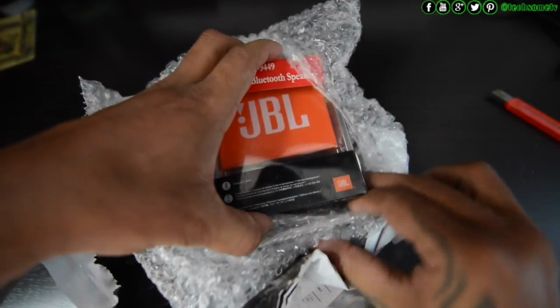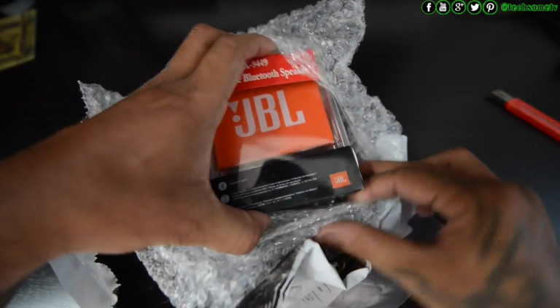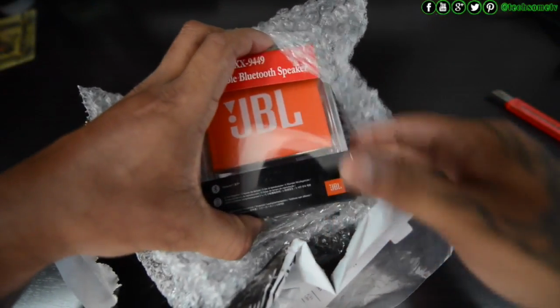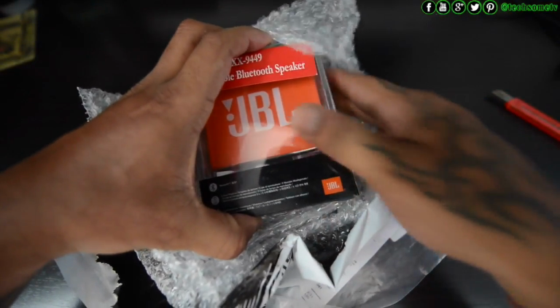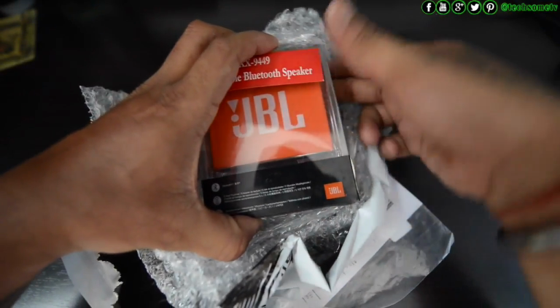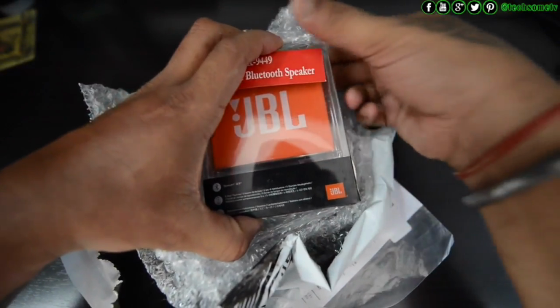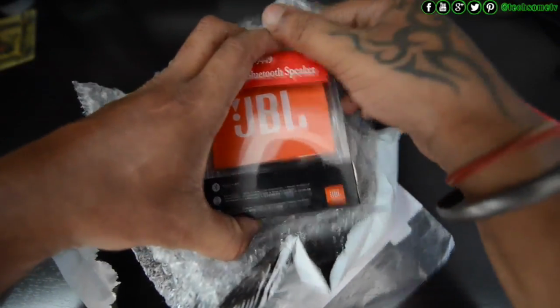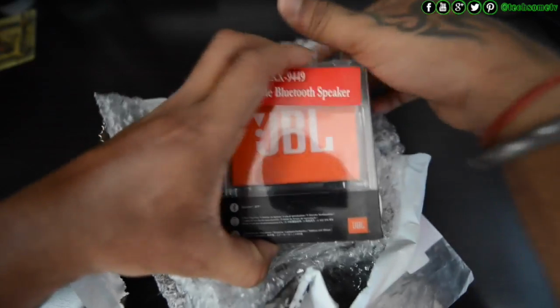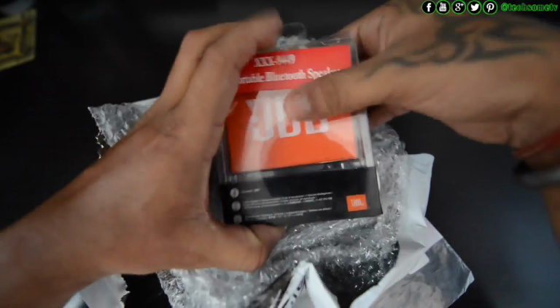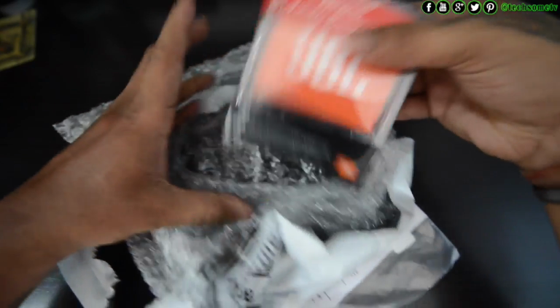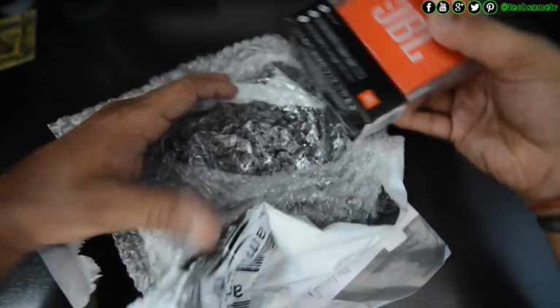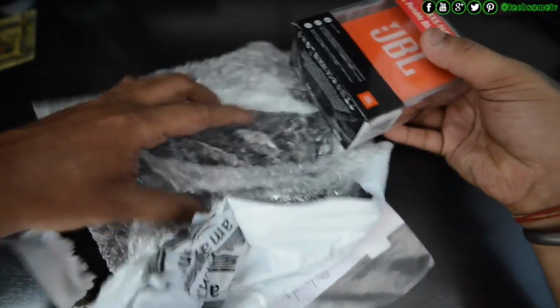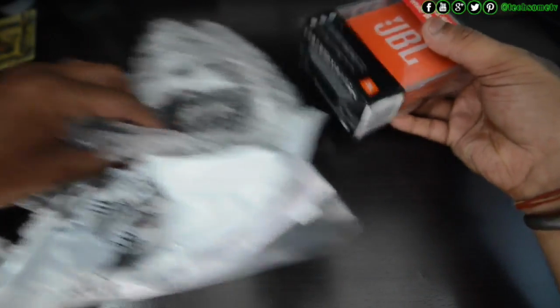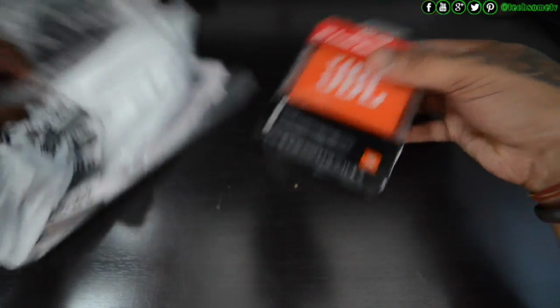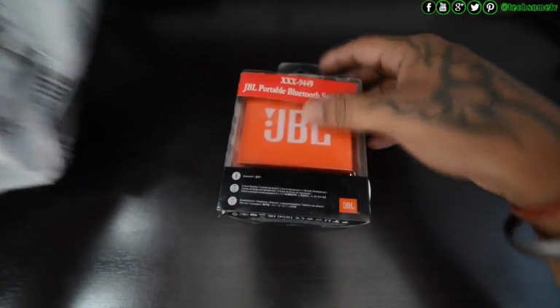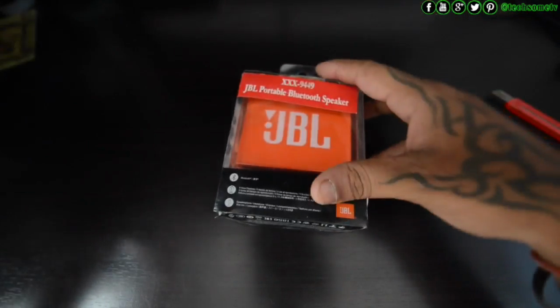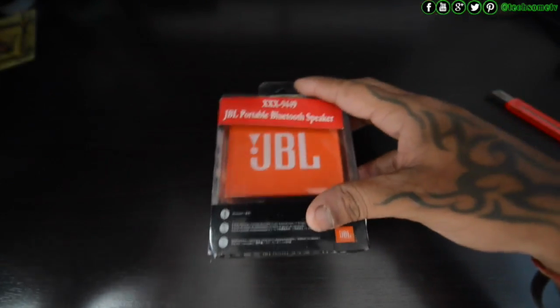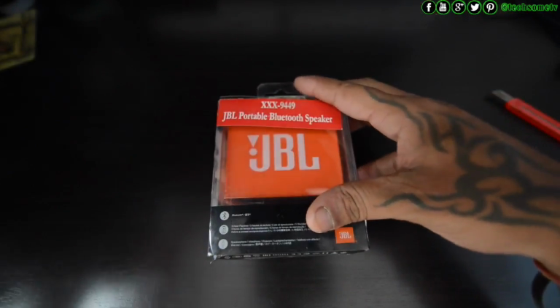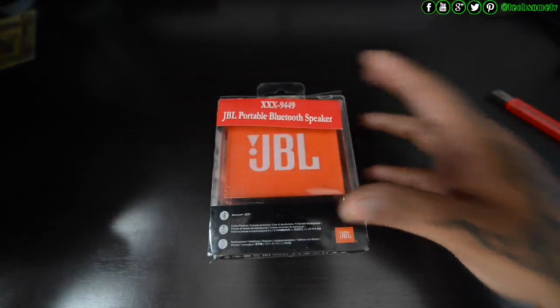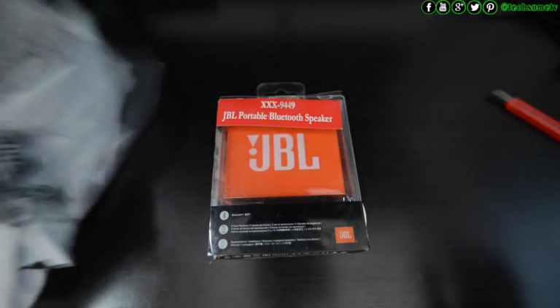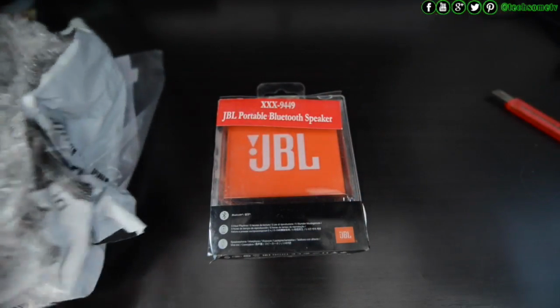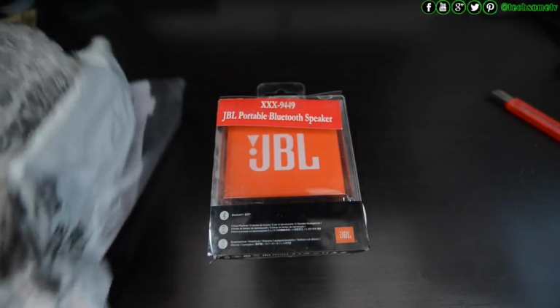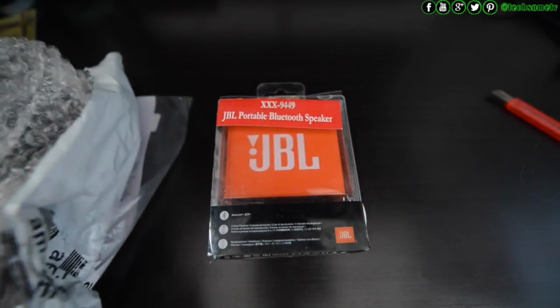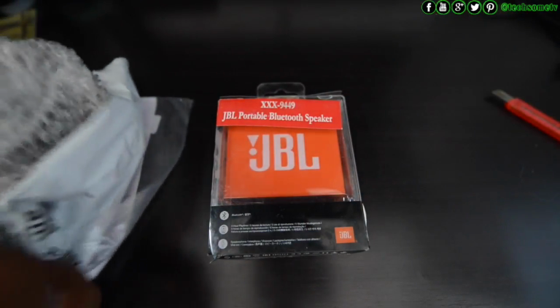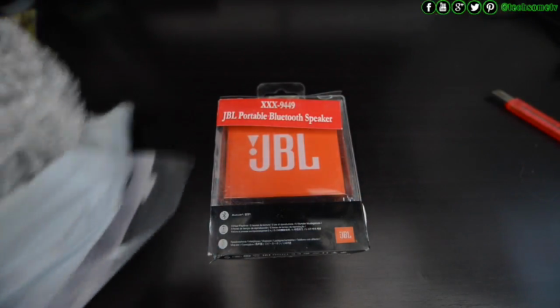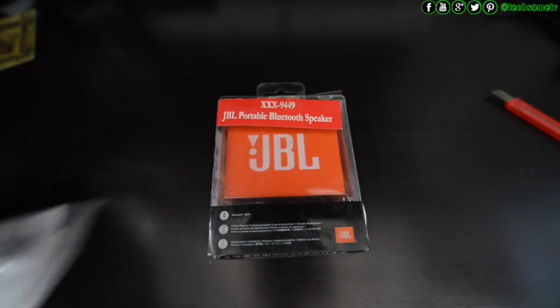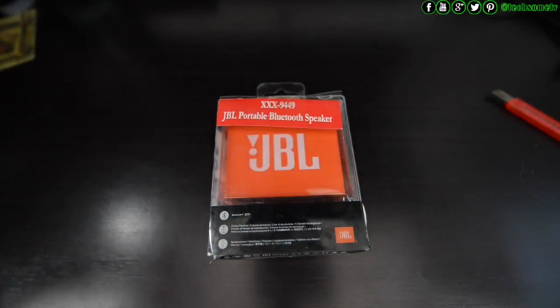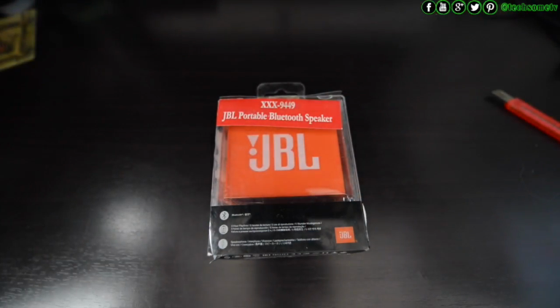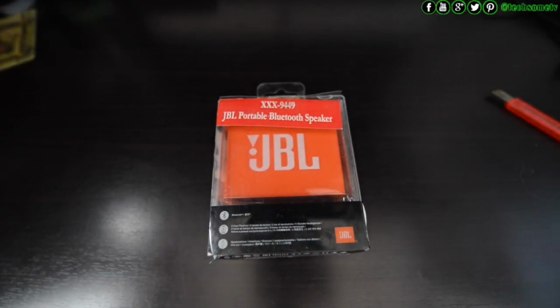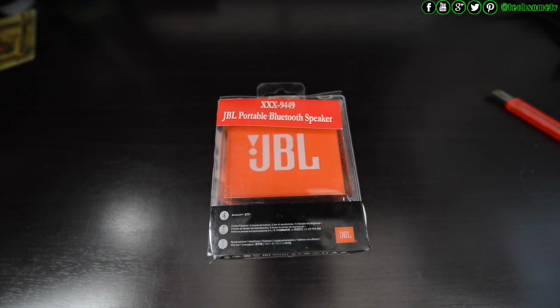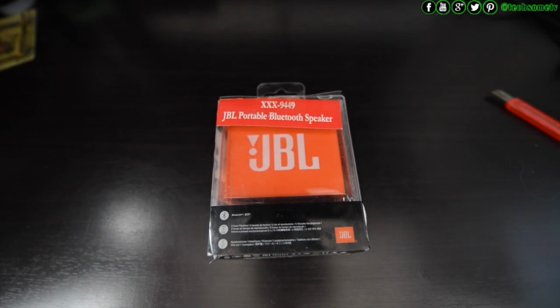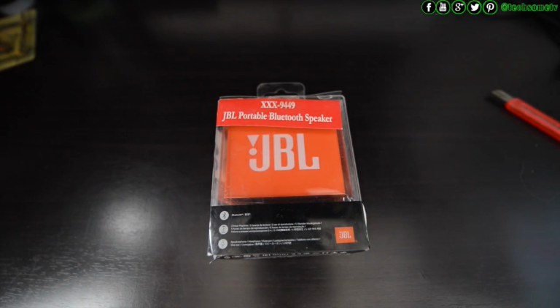Here it is — the orange JBL GO. It looks like a real orange and it's bright. I like the first look.